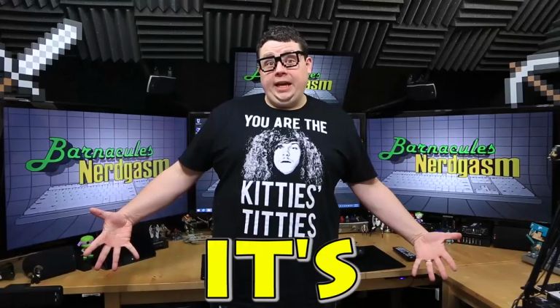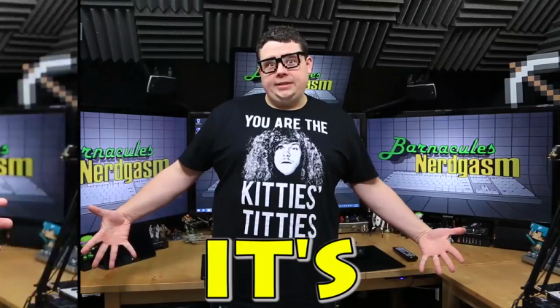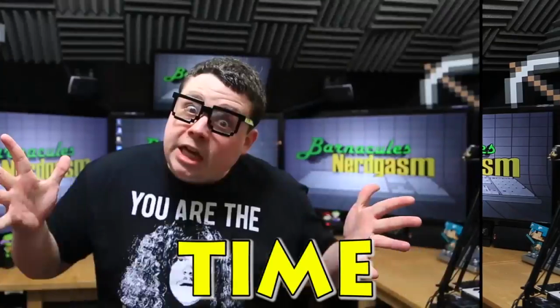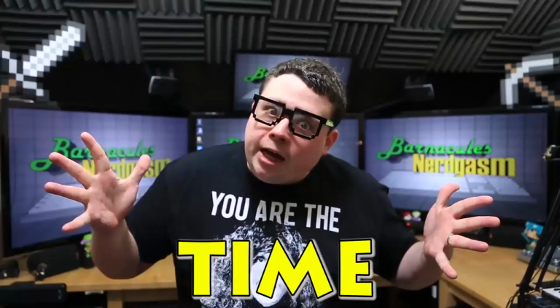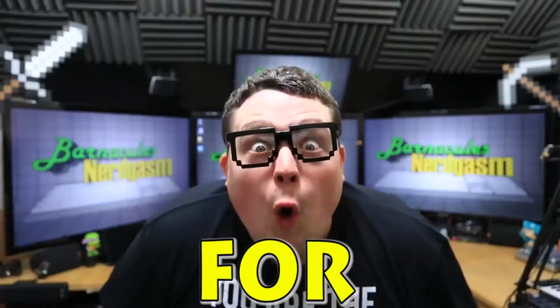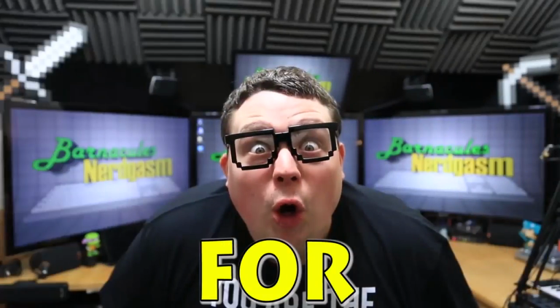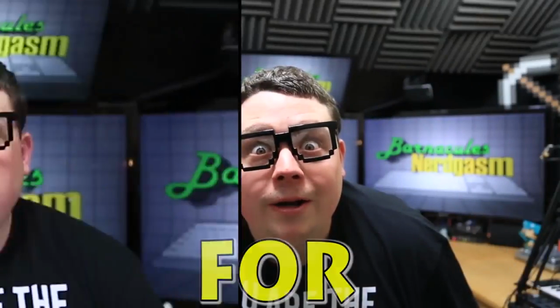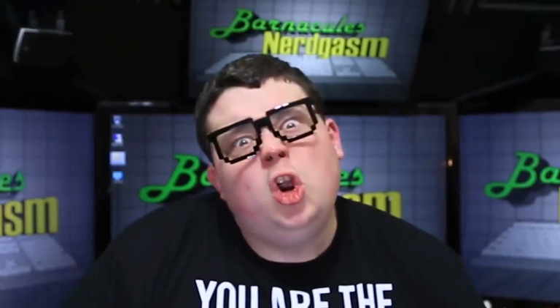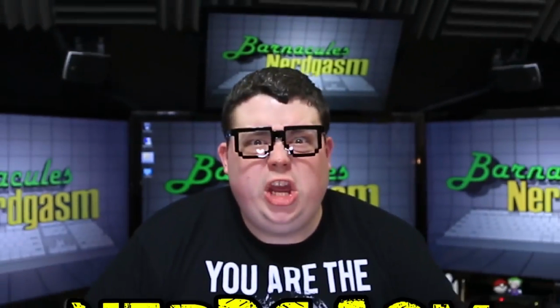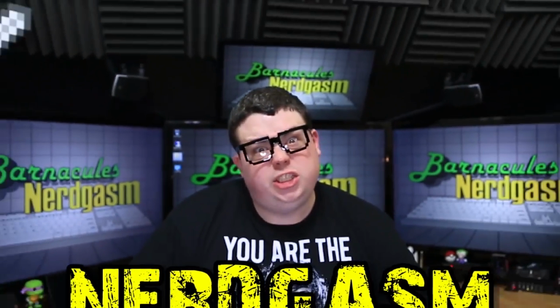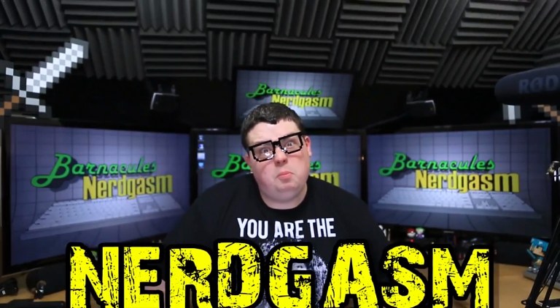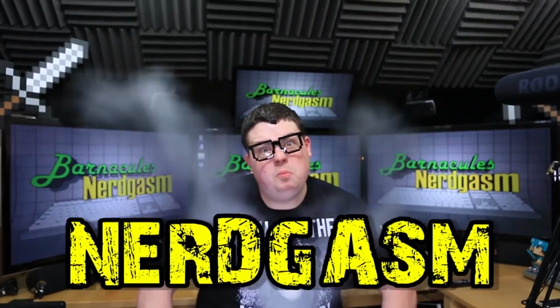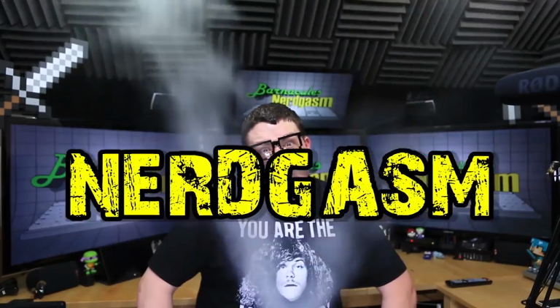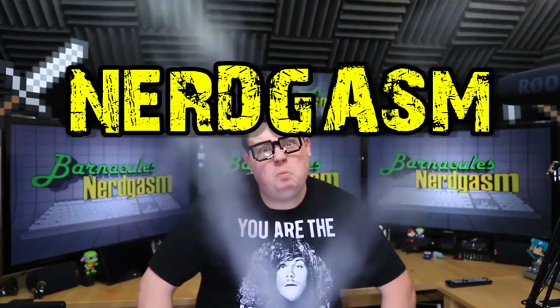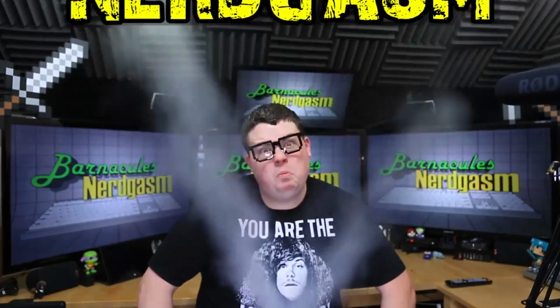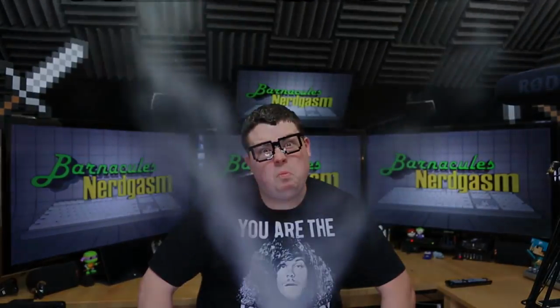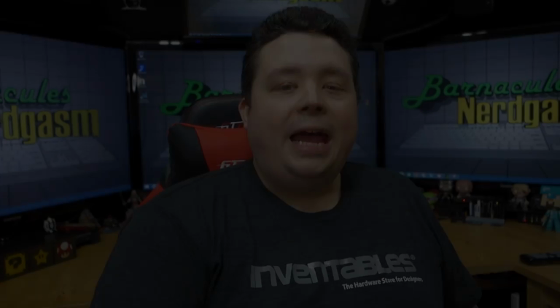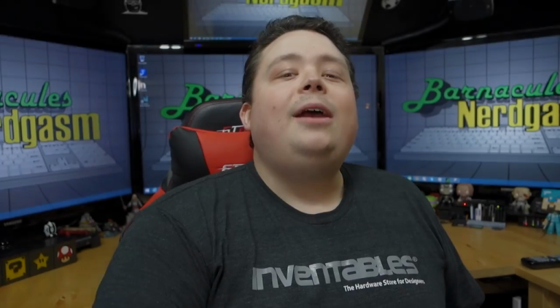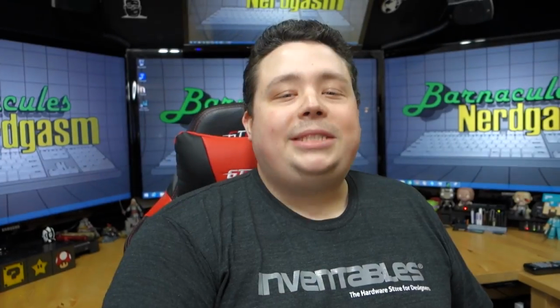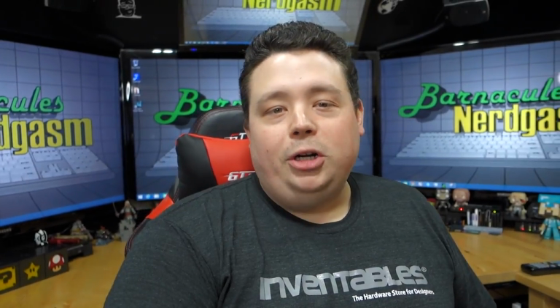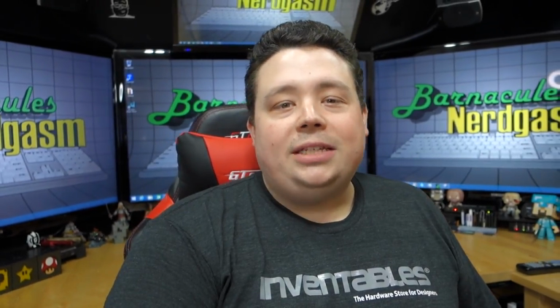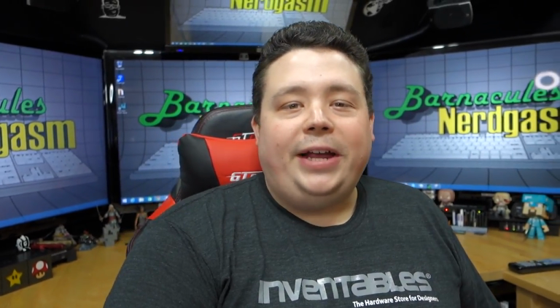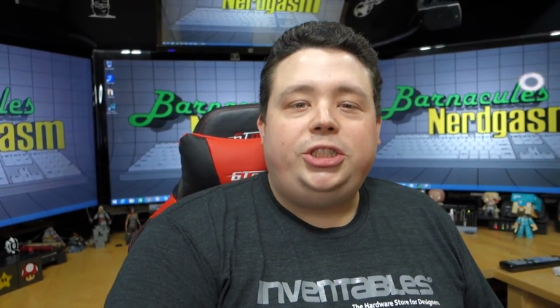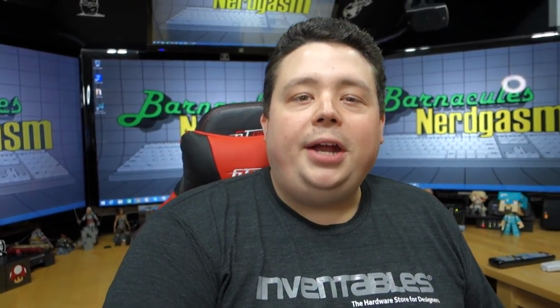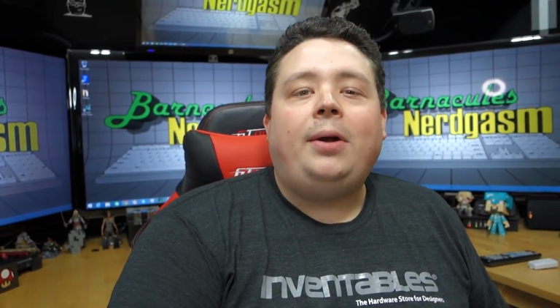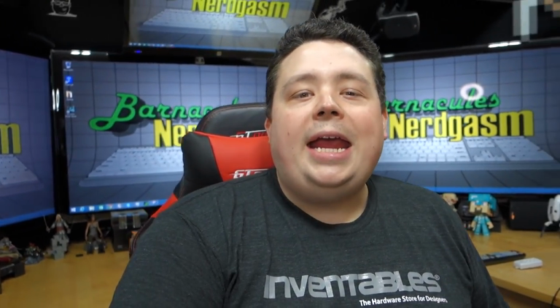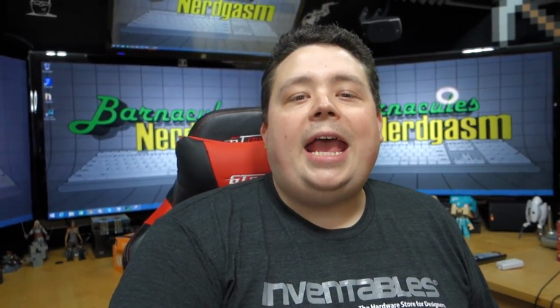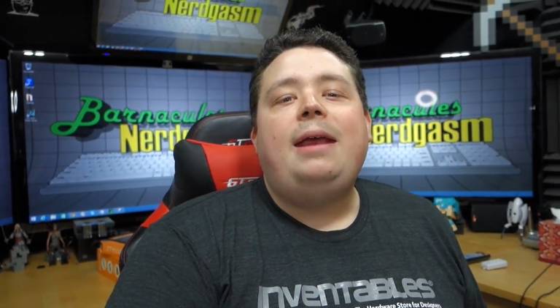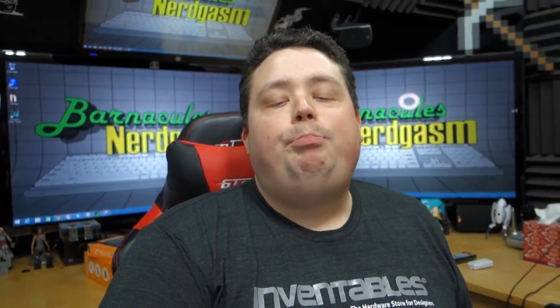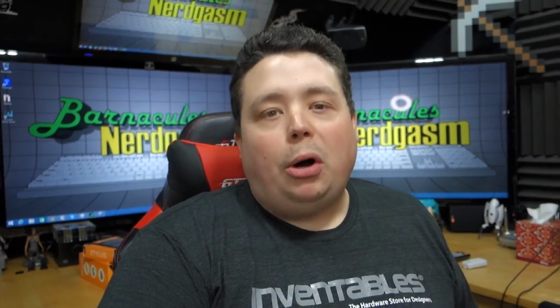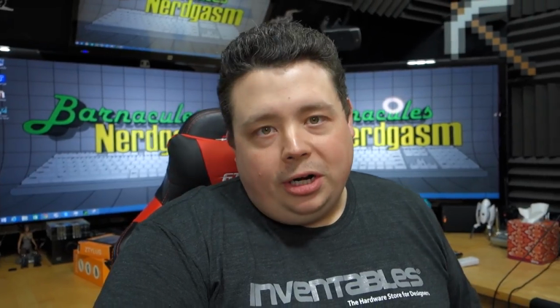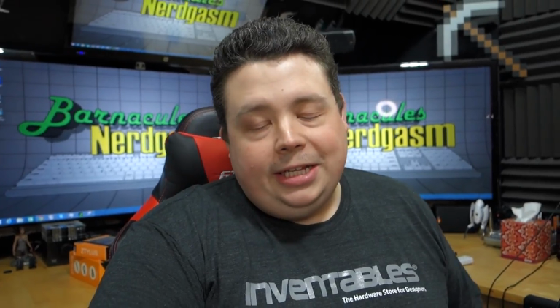It's time for Nerdgasm. What's up, Nerdgasm fans? Jerry here, aka Barnacles.